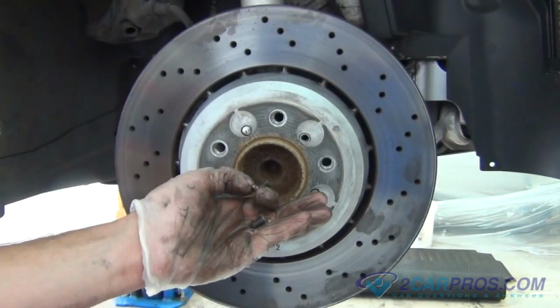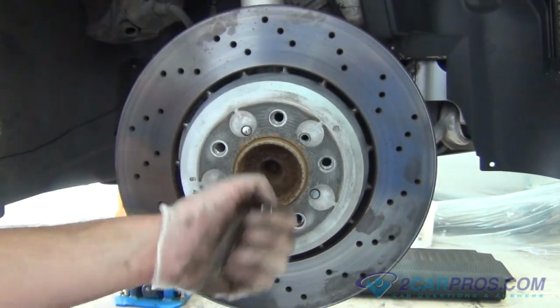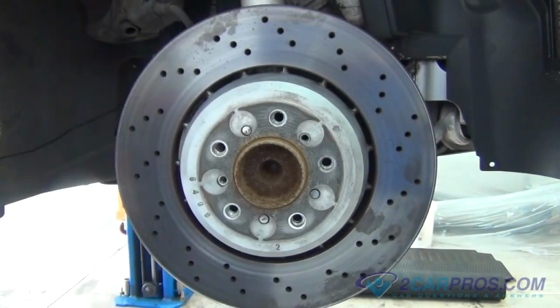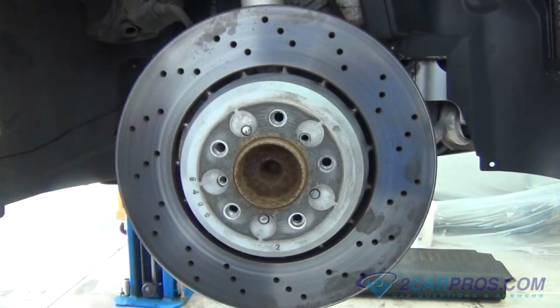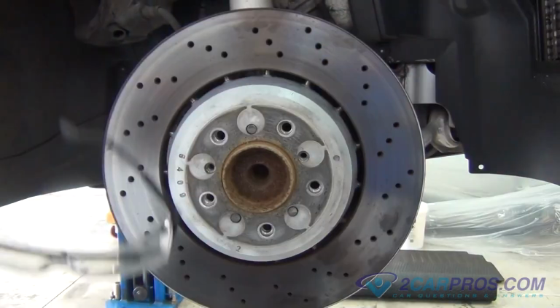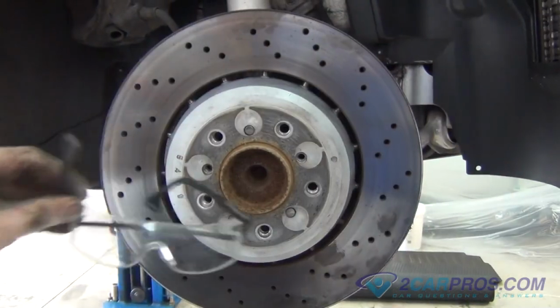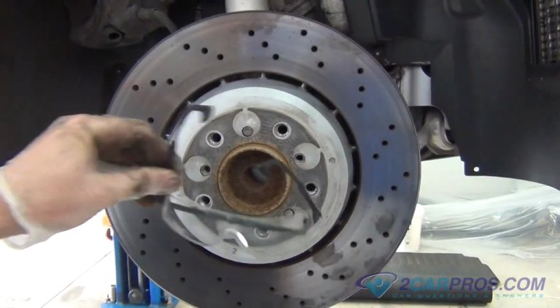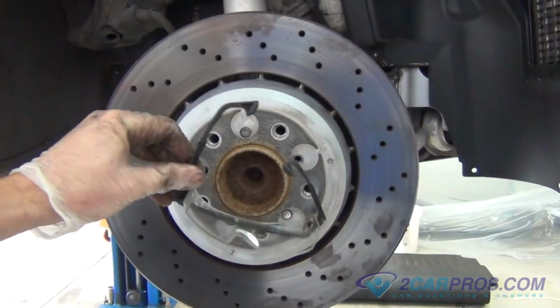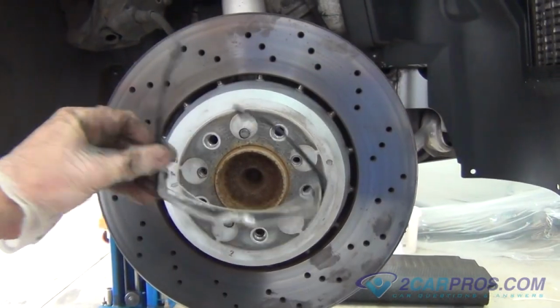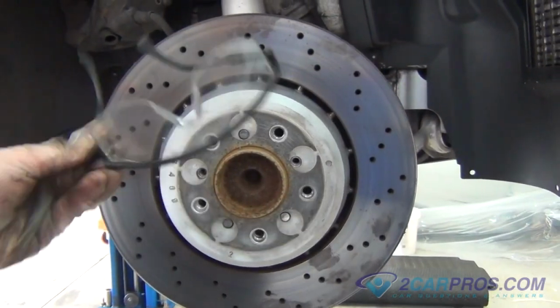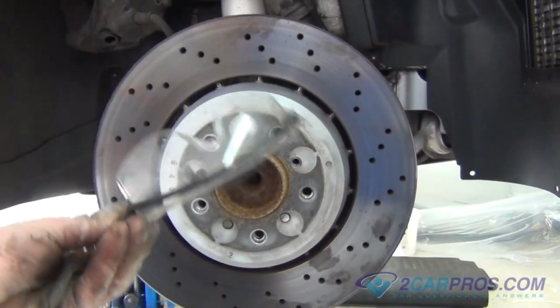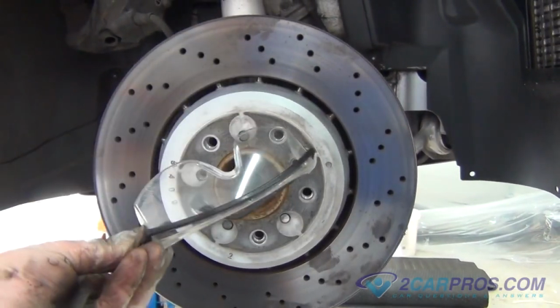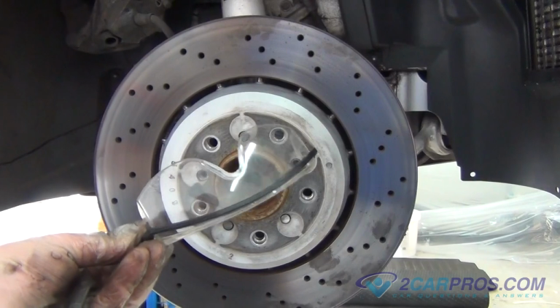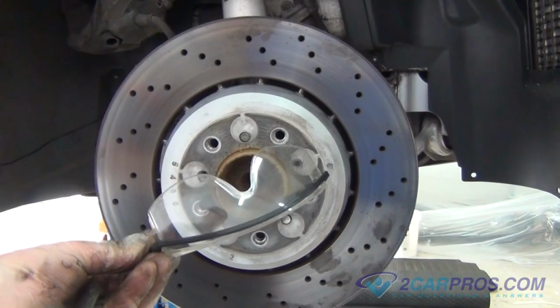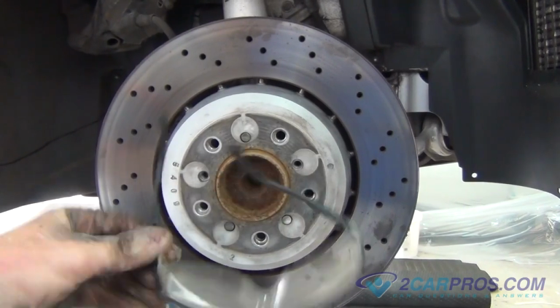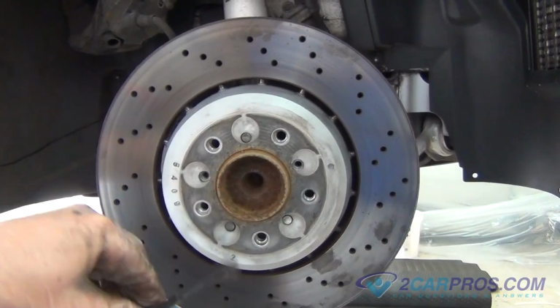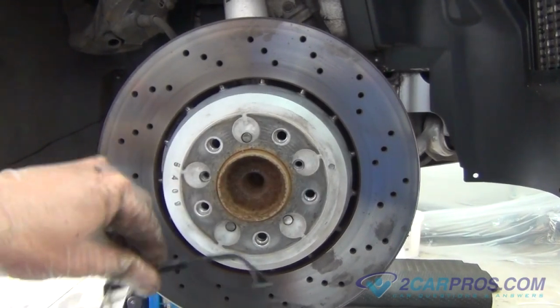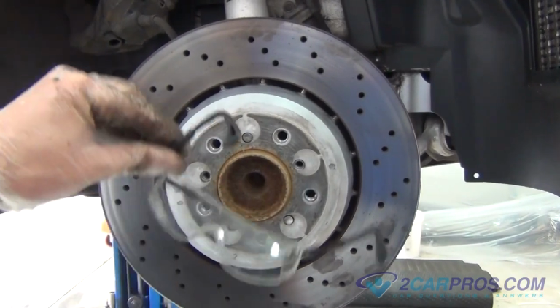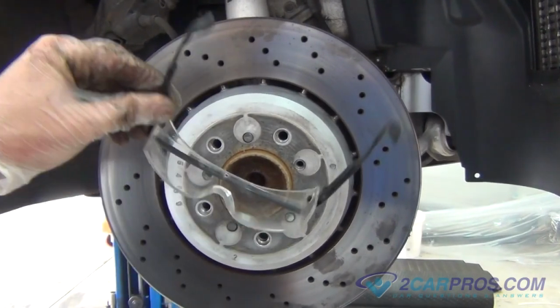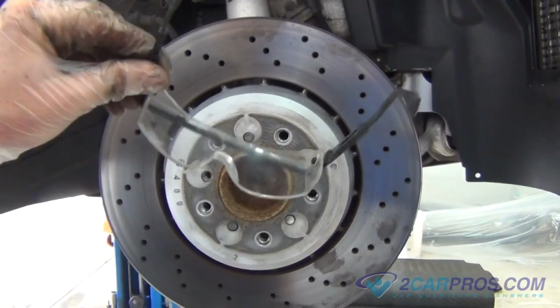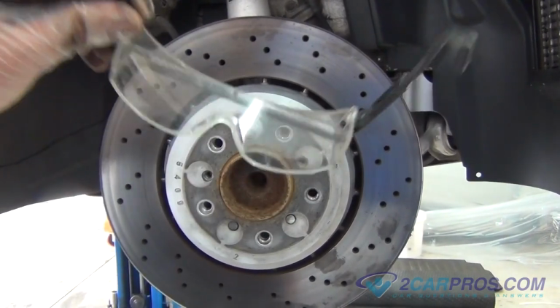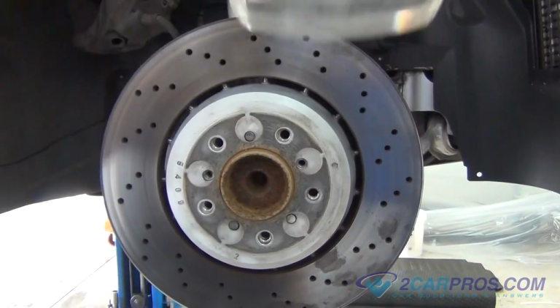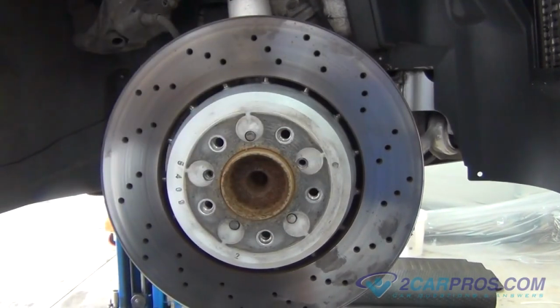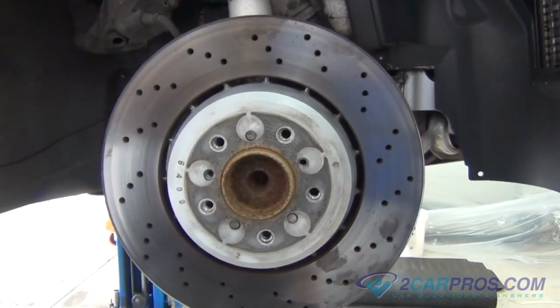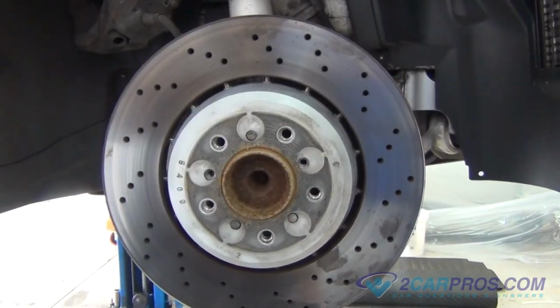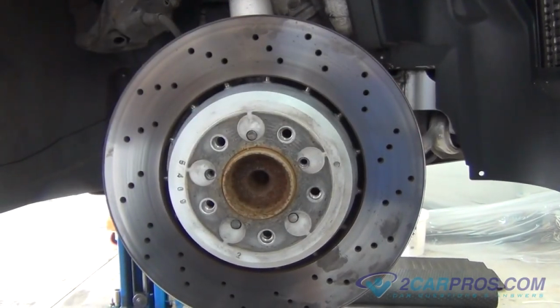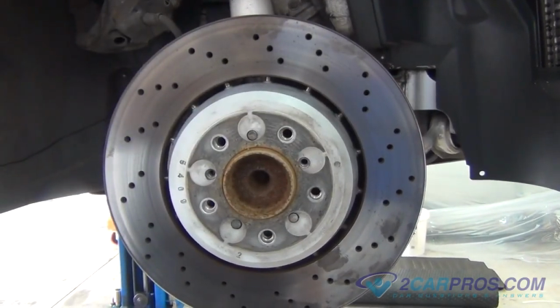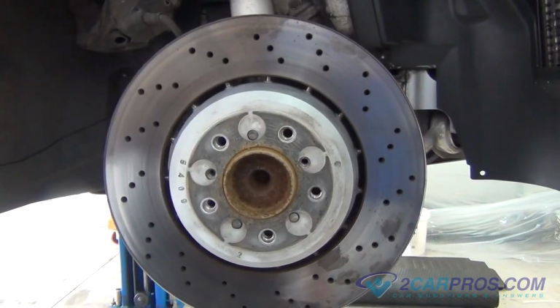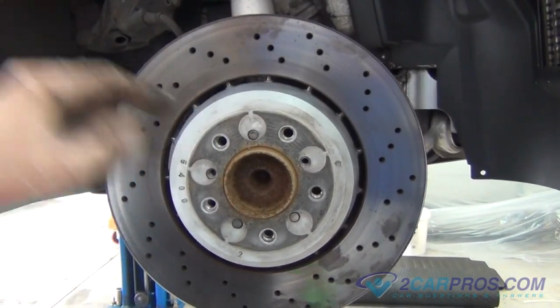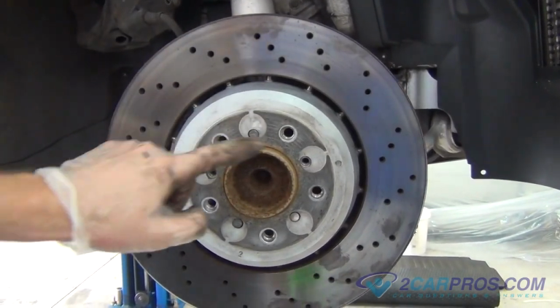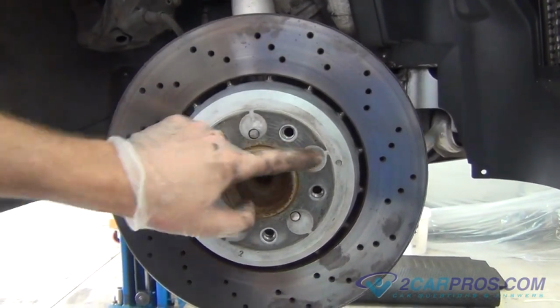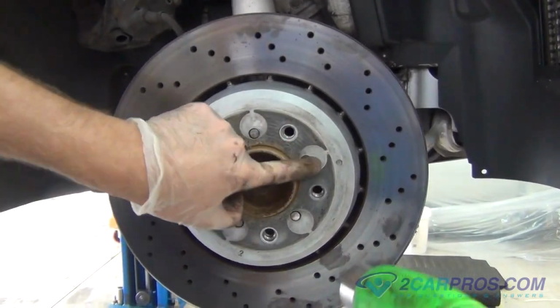On this step, we like to use a pair of safety goggles. Use a hammer striking the rotor face, shocking the rotor loose.